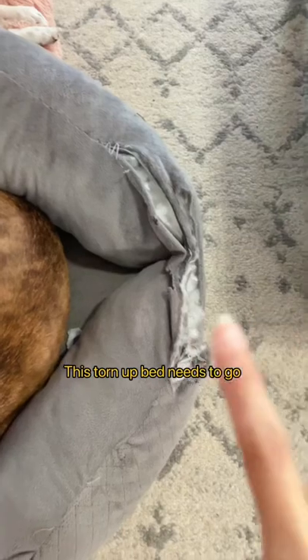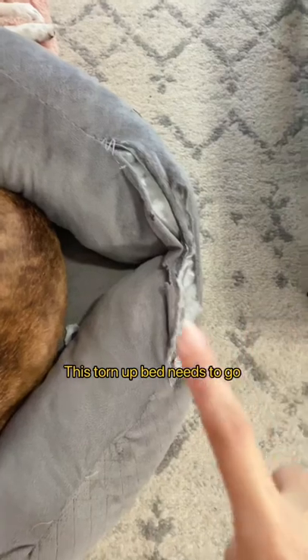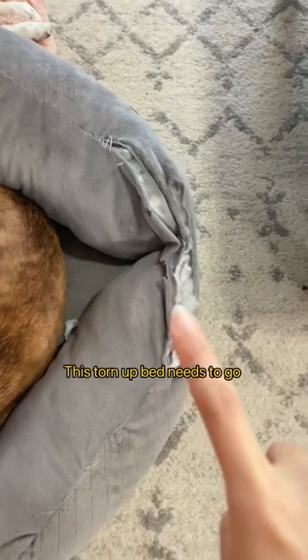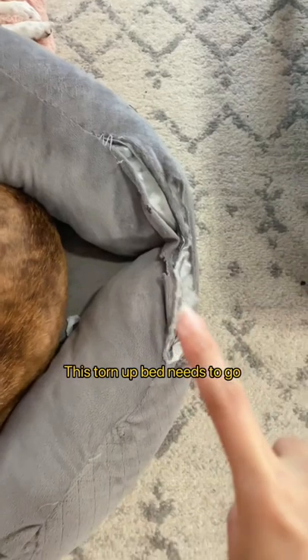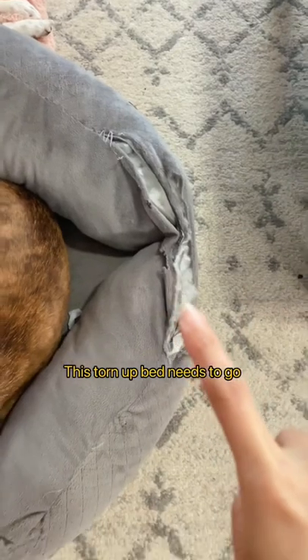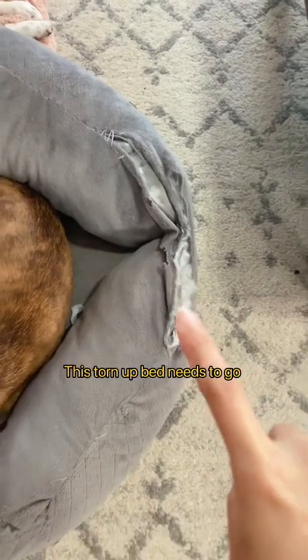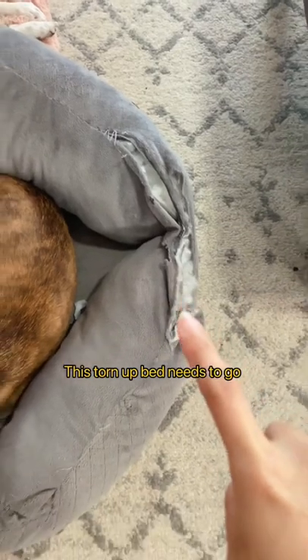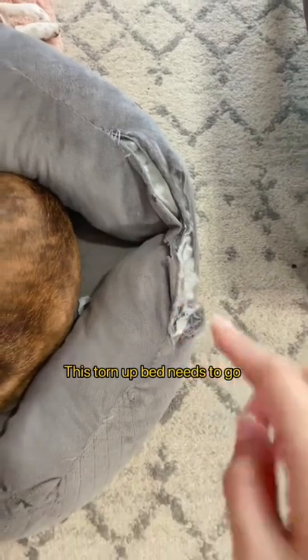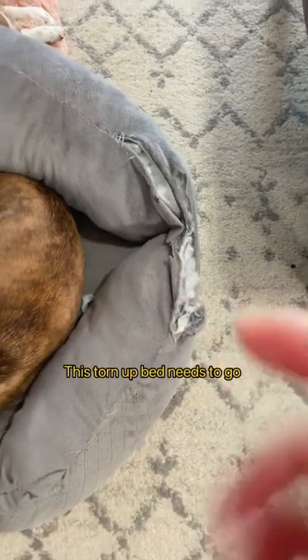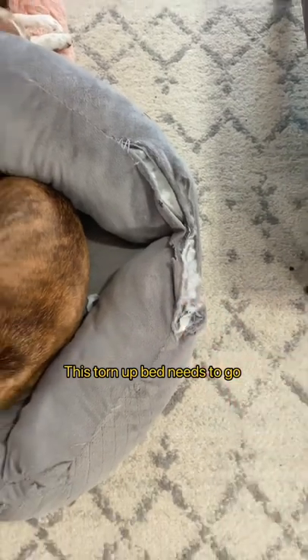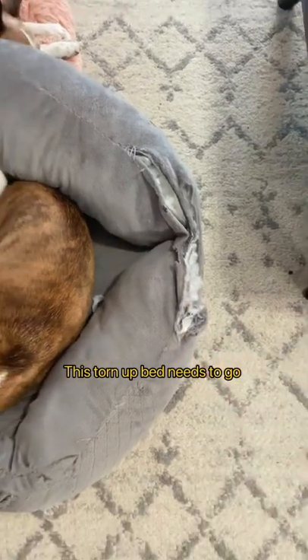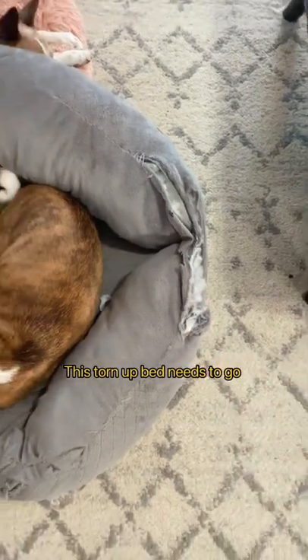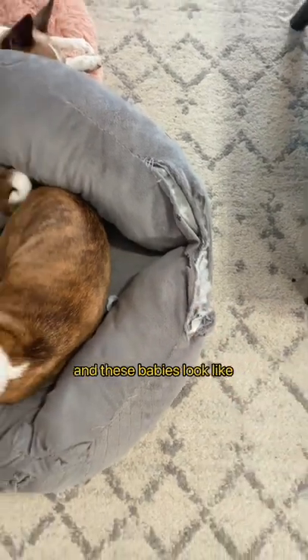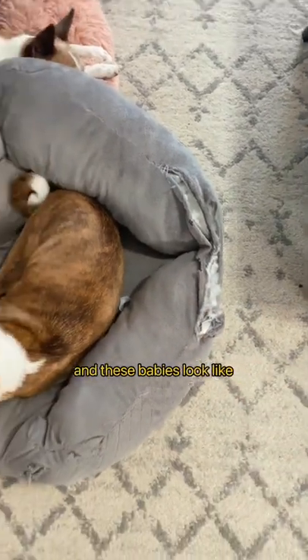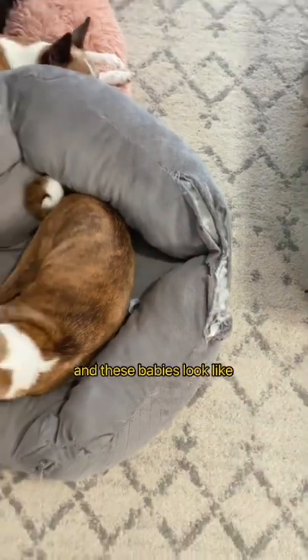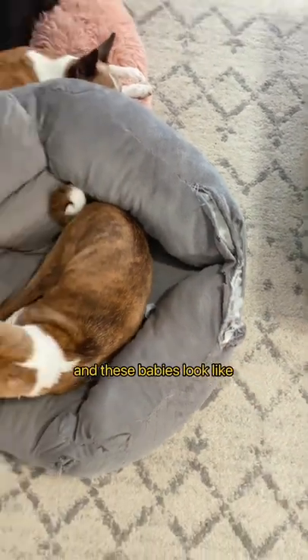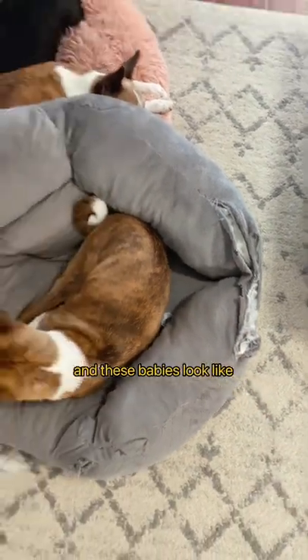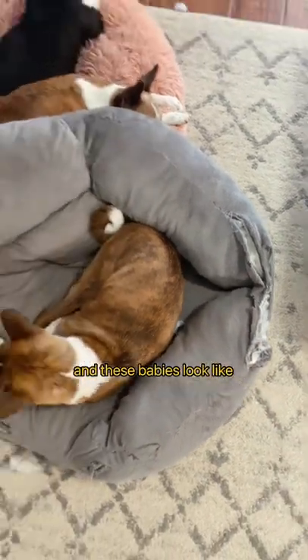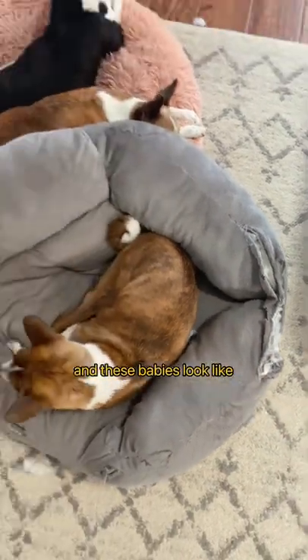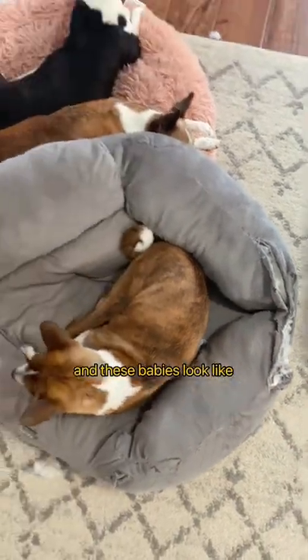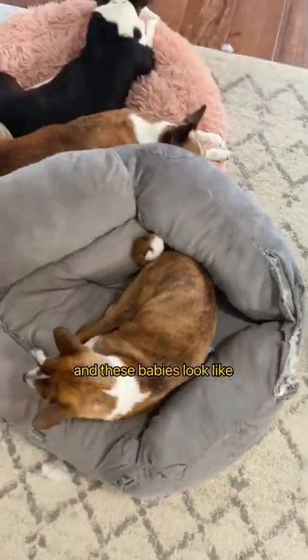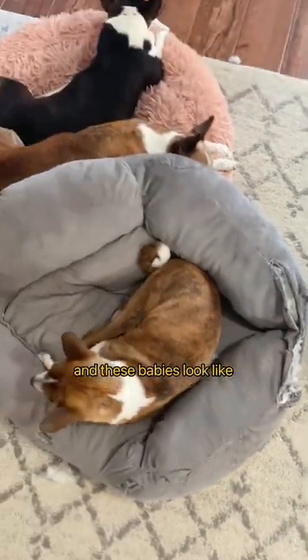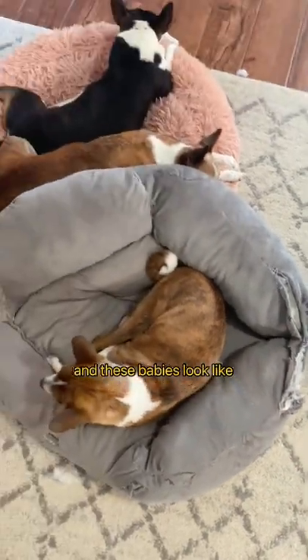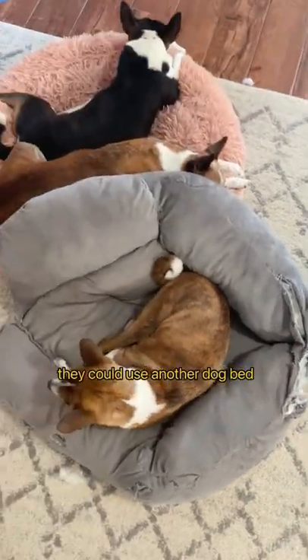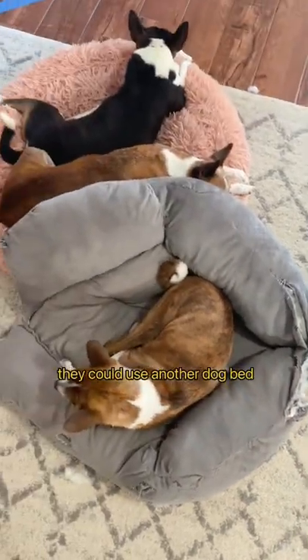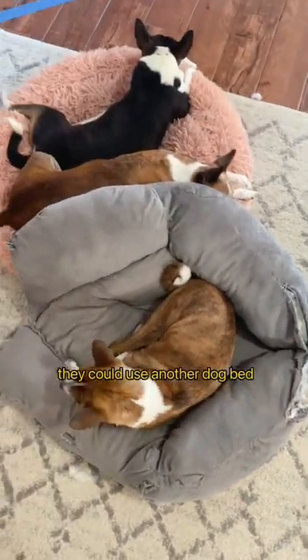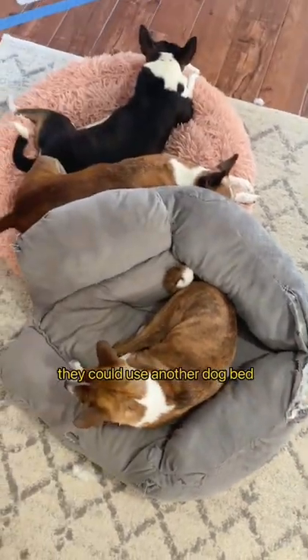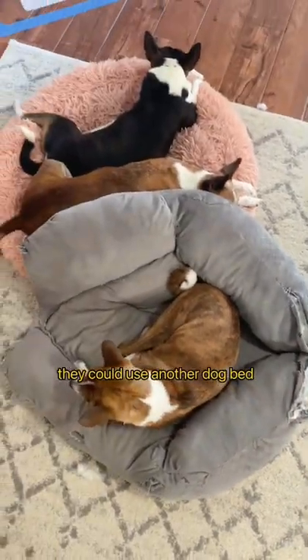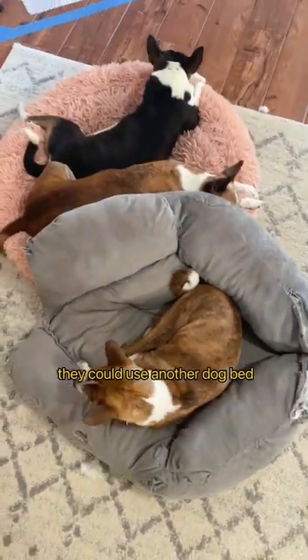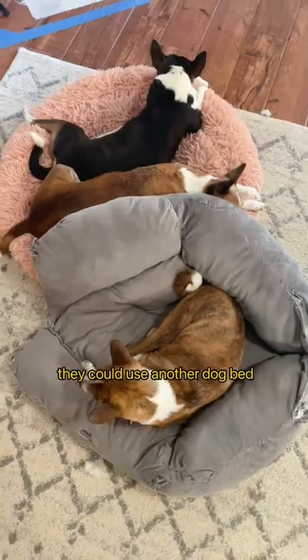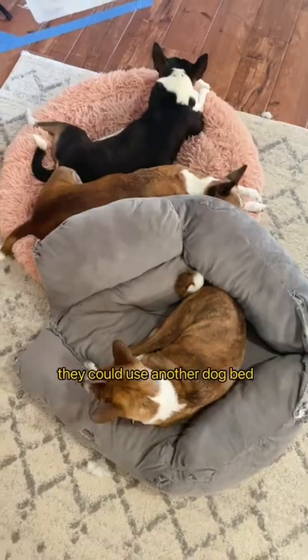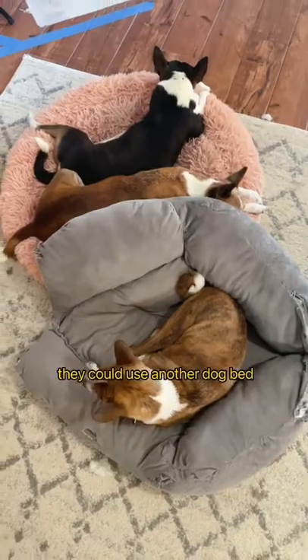This torn up dog bed needs to go, and these babies look like they could use another dog bed.